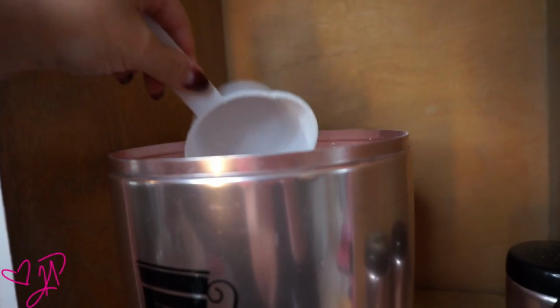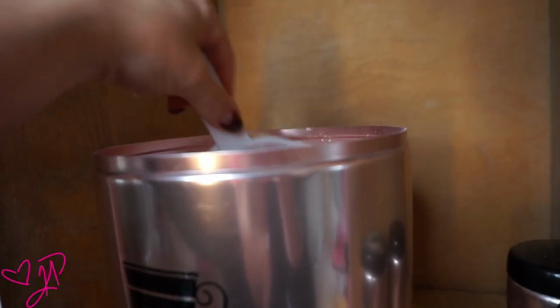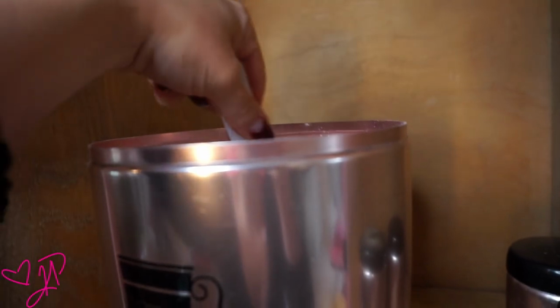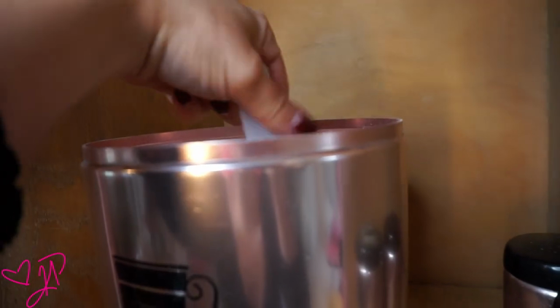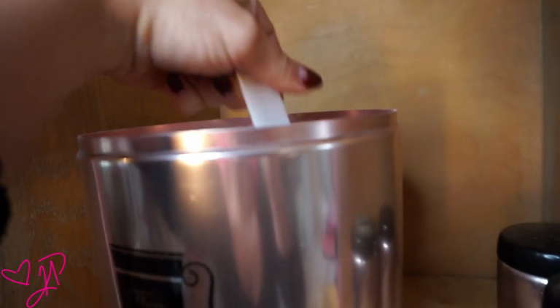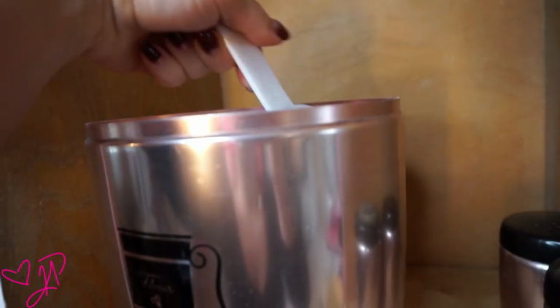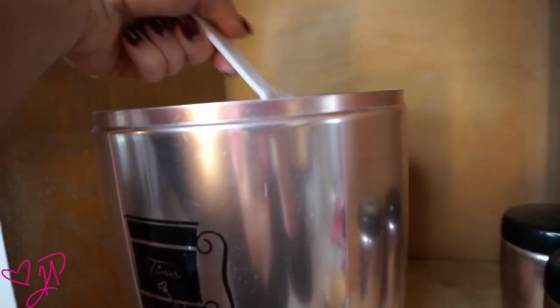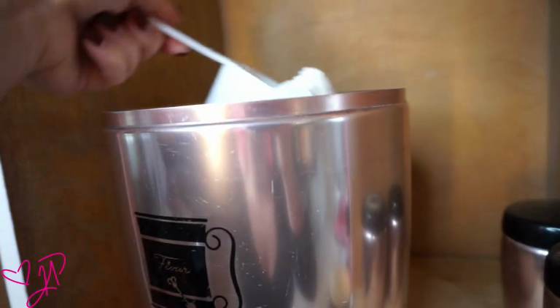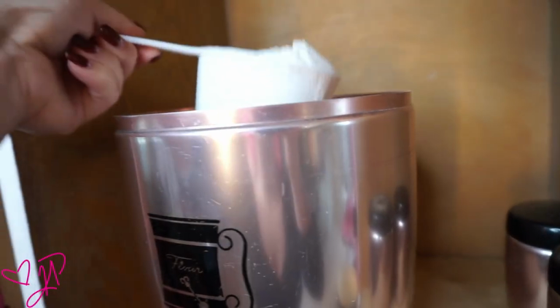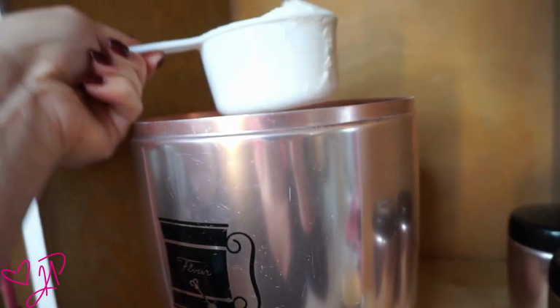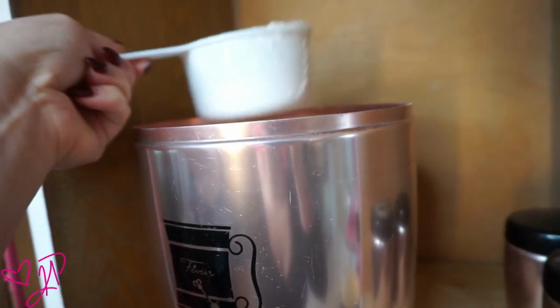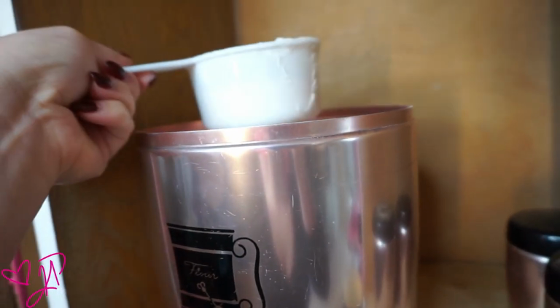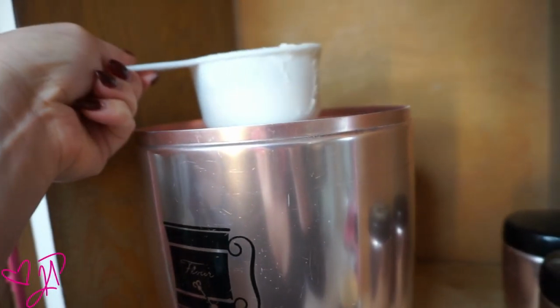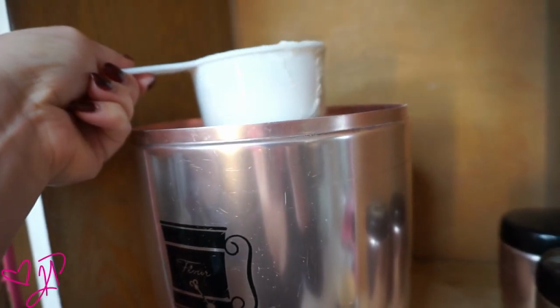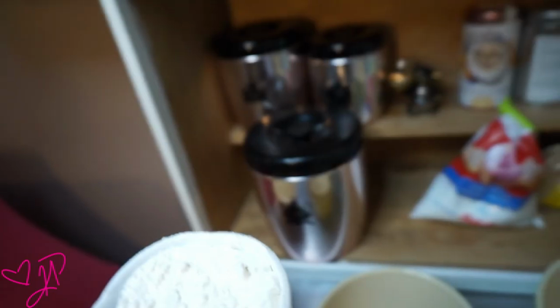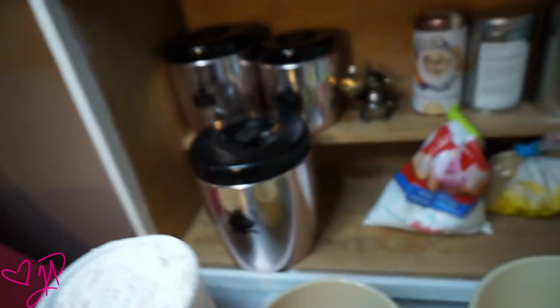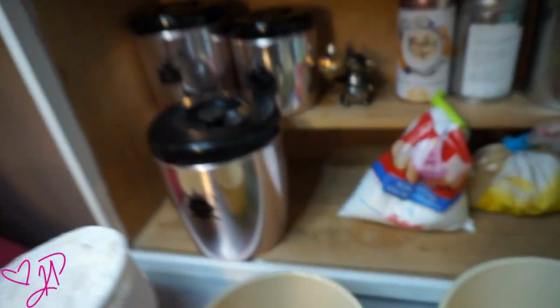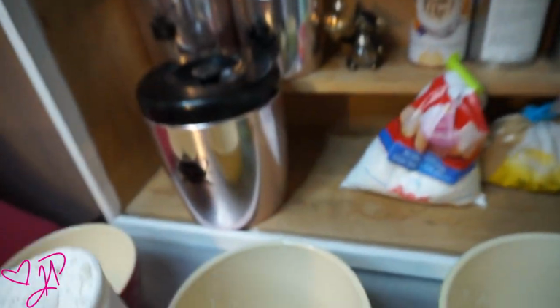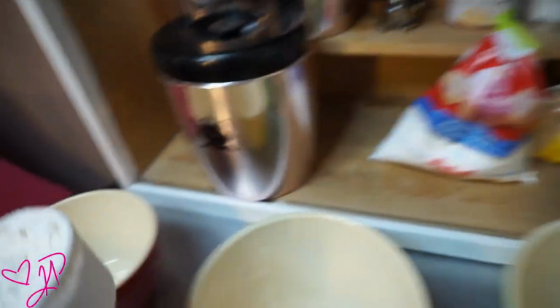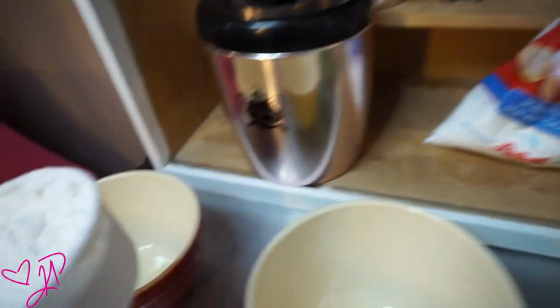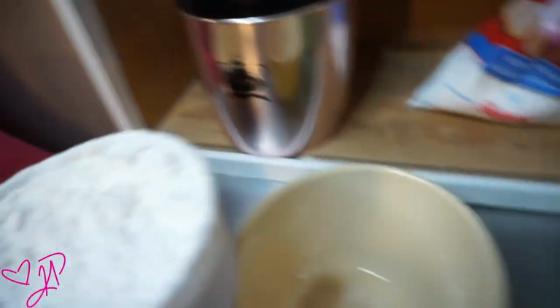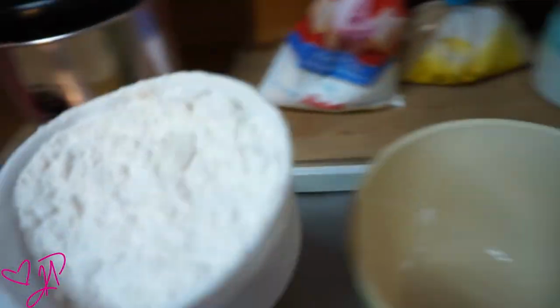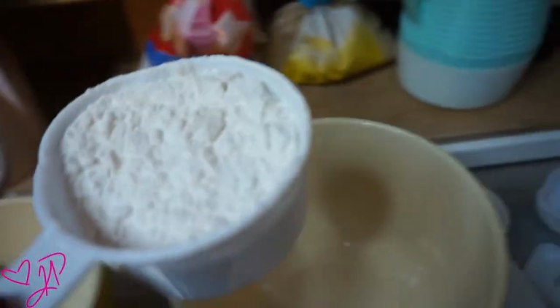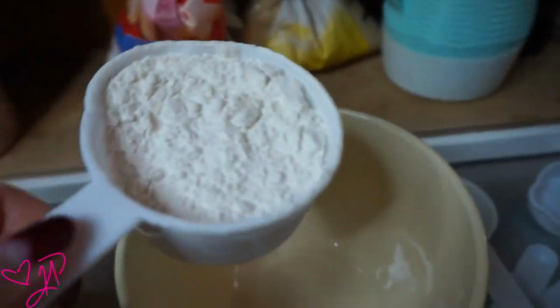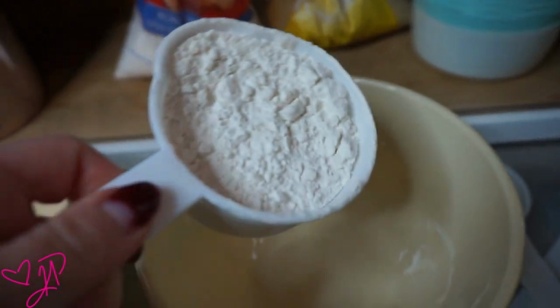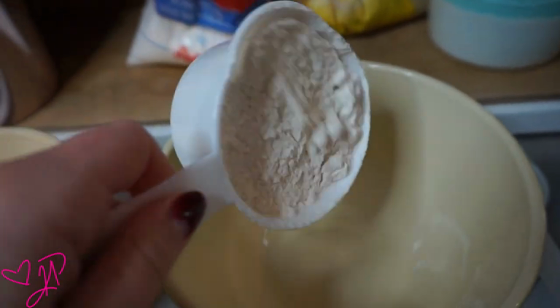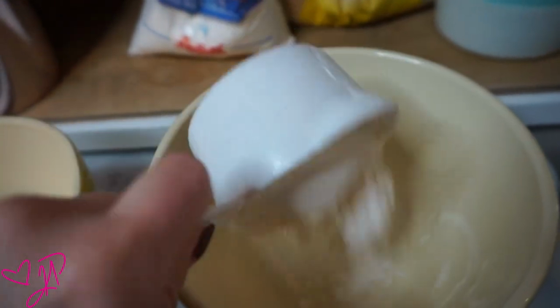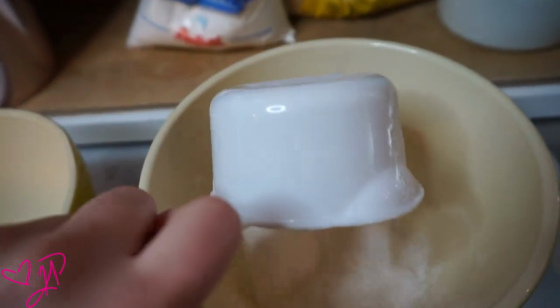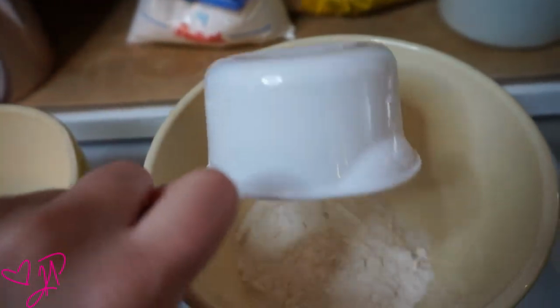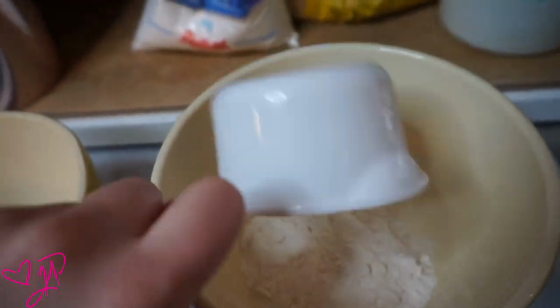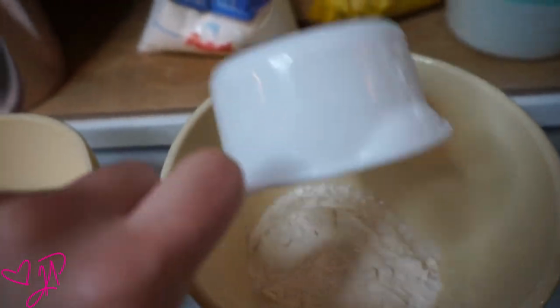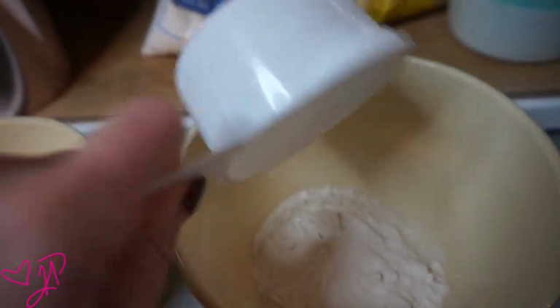I'm starting with the flour. I'm going to use one and a half cups of white baking flour and I'm going to put that in one bowl.